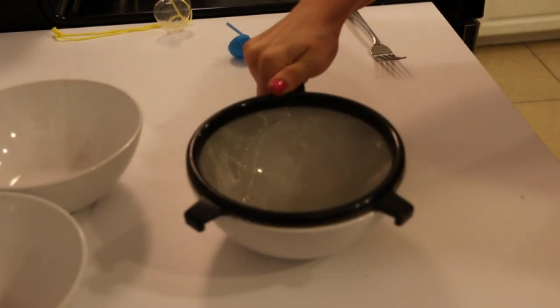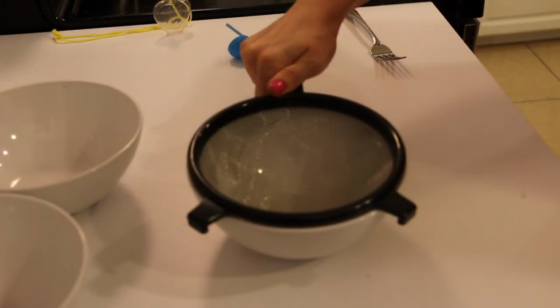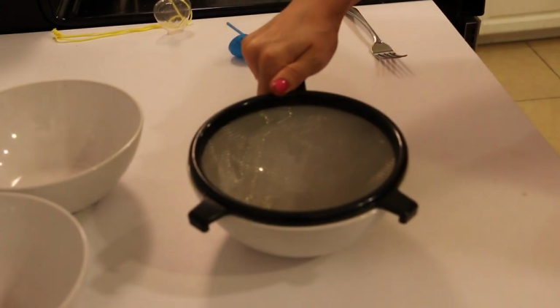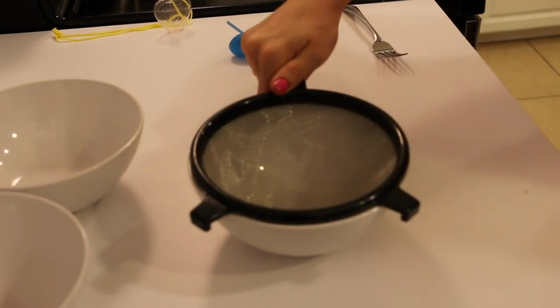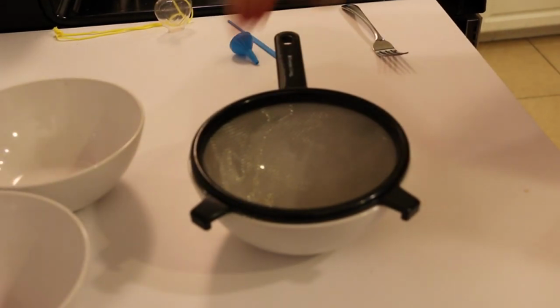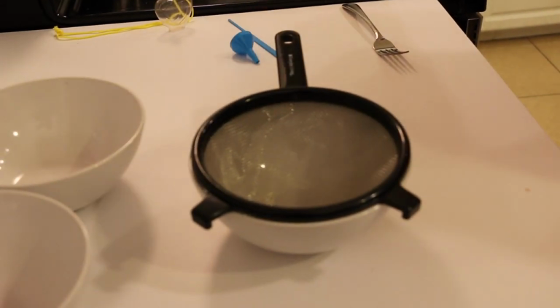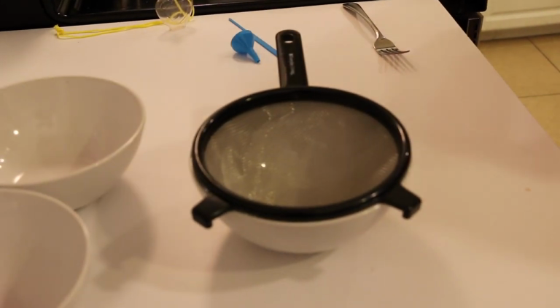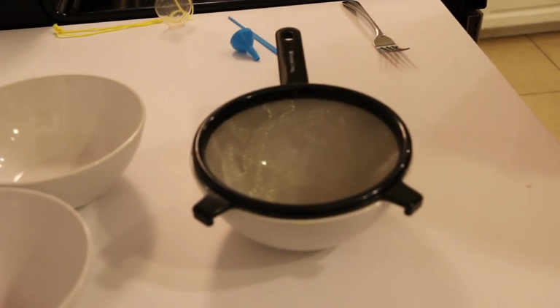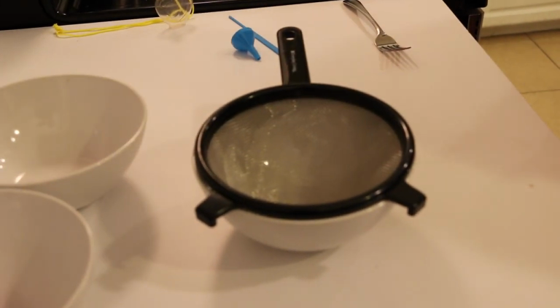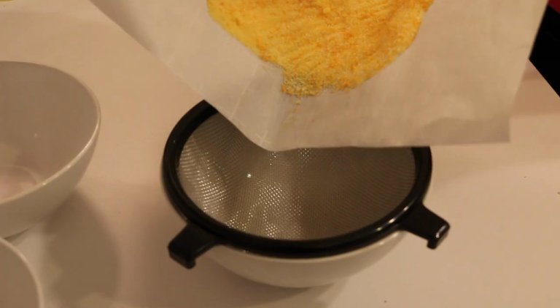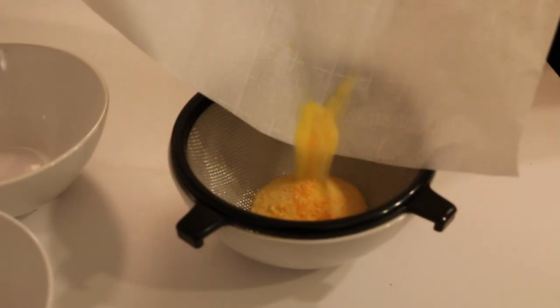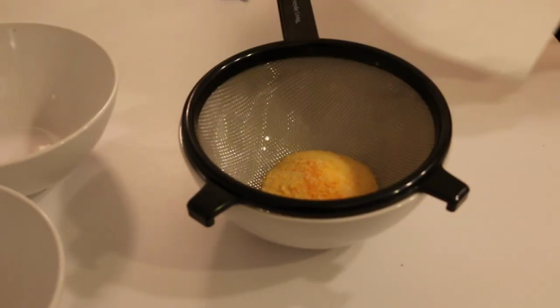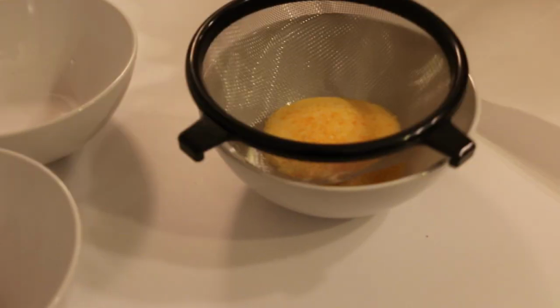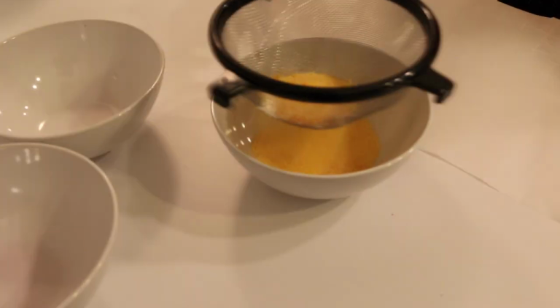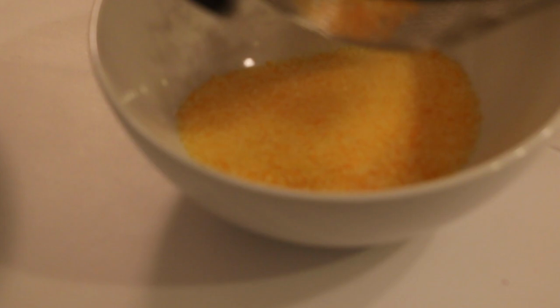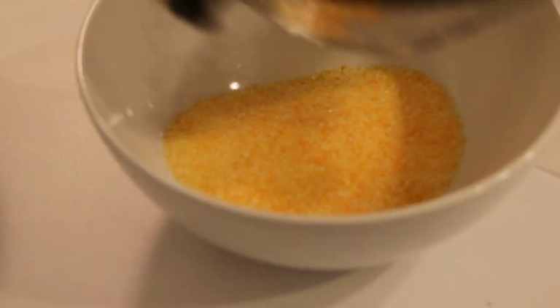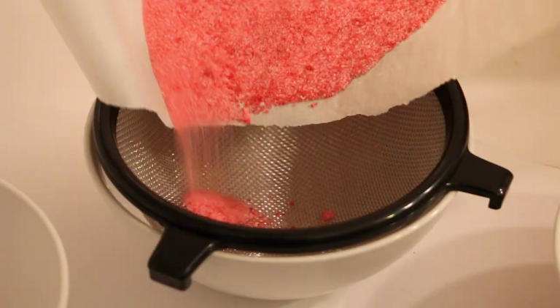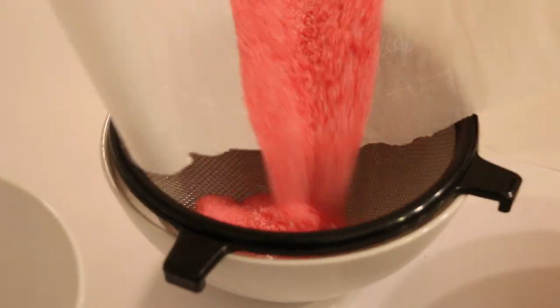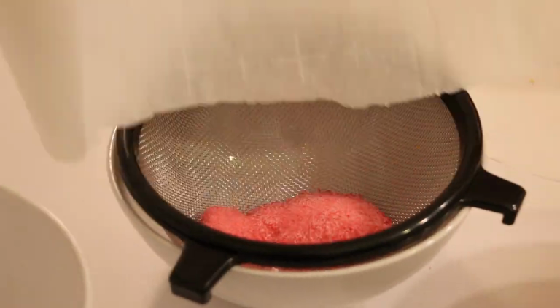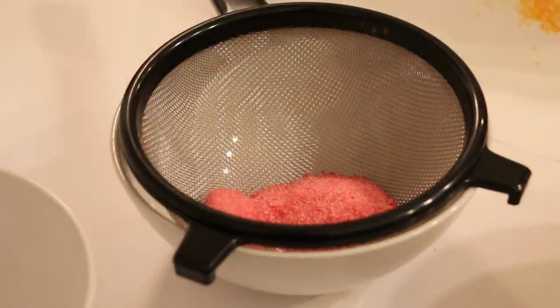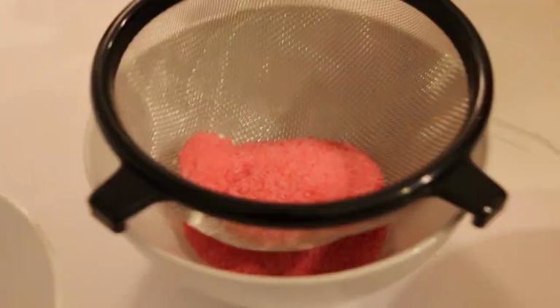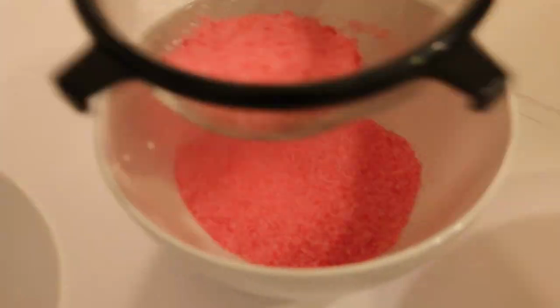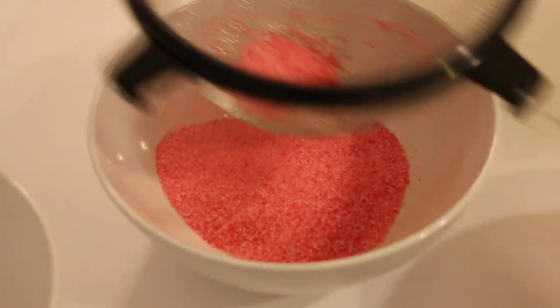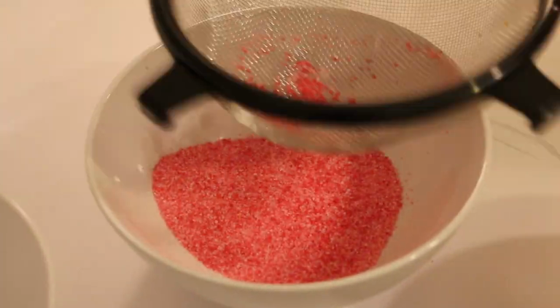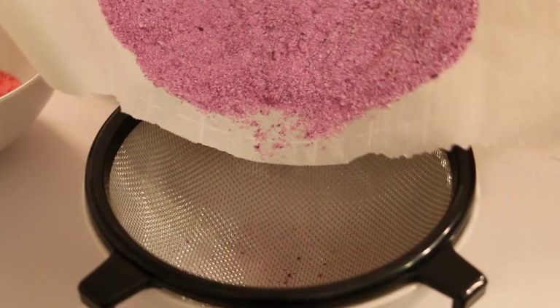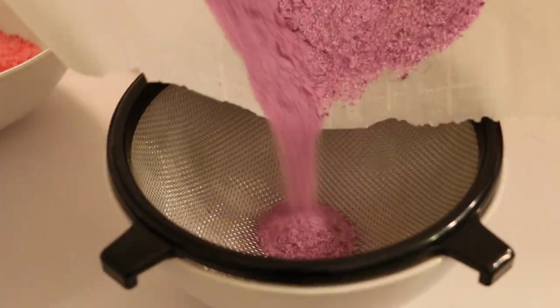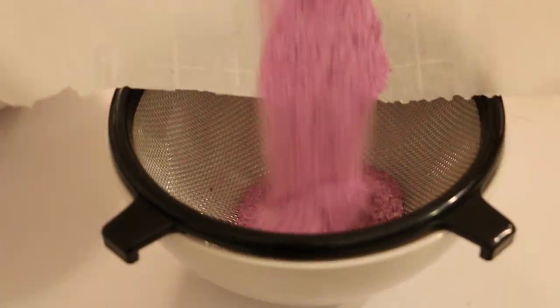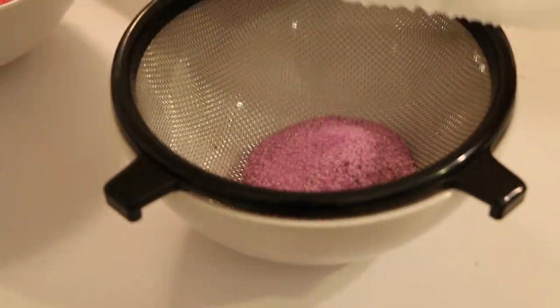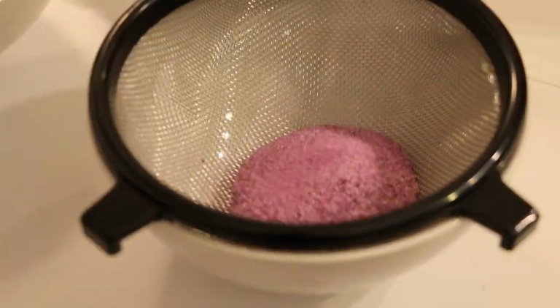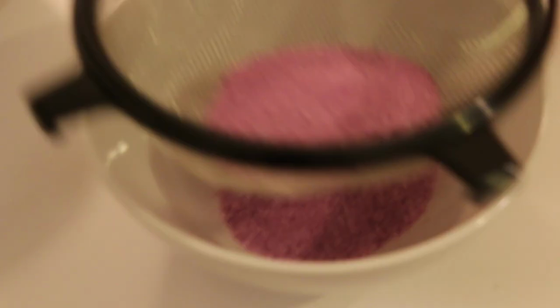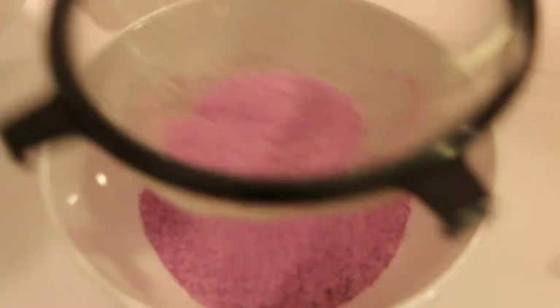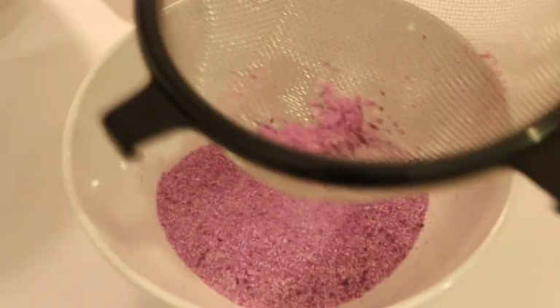You're just going to take your strainer and pour your sand and filter it into each bowl.